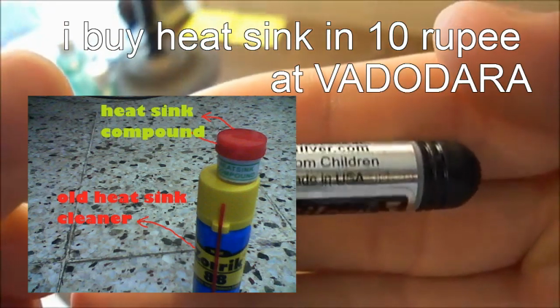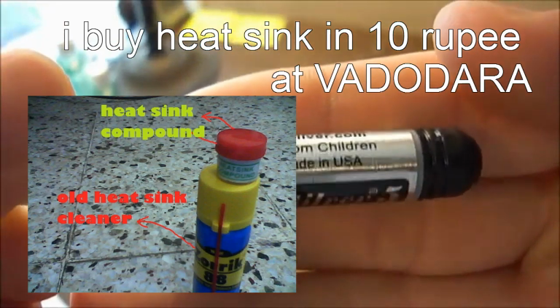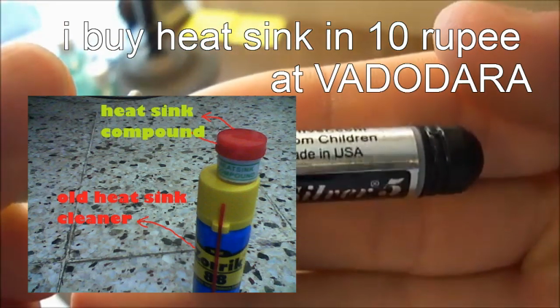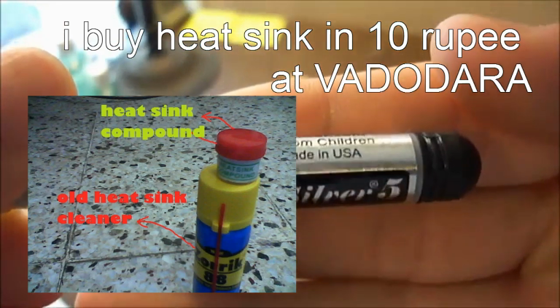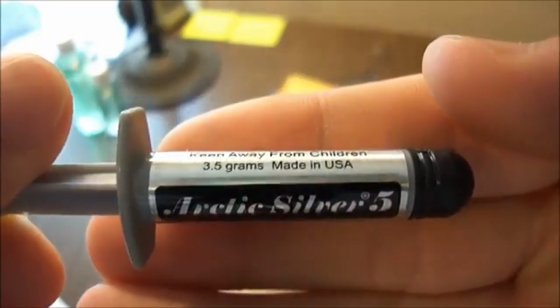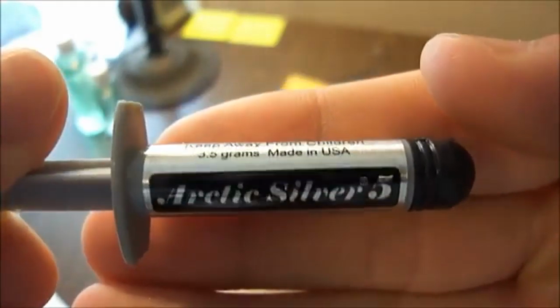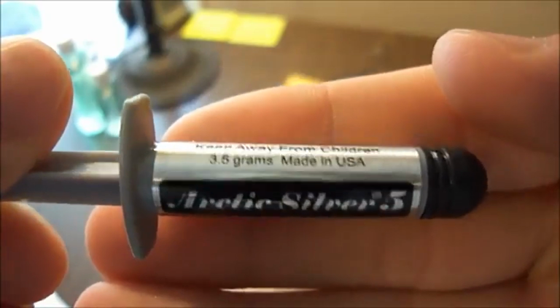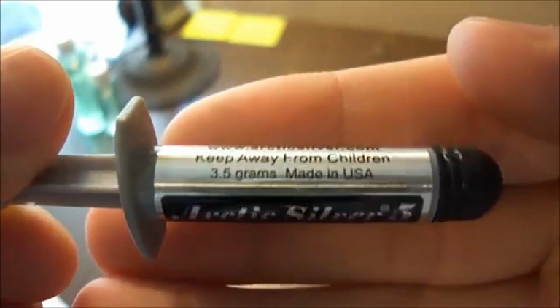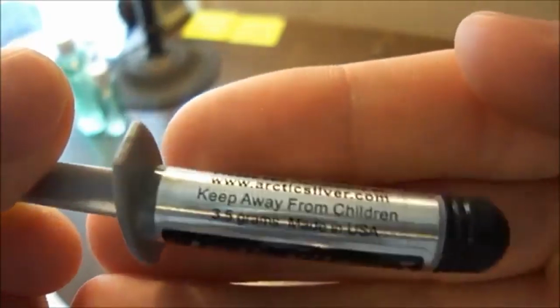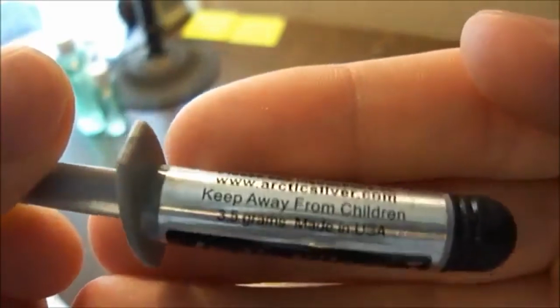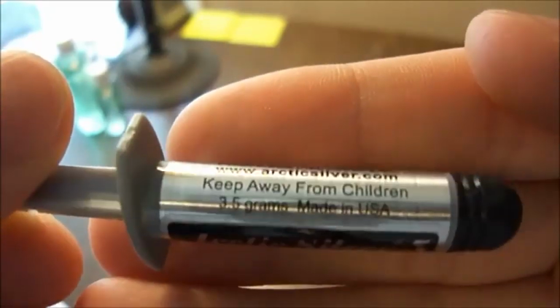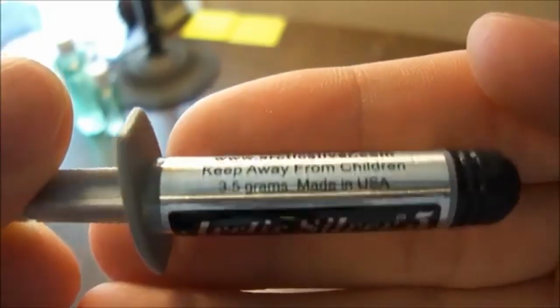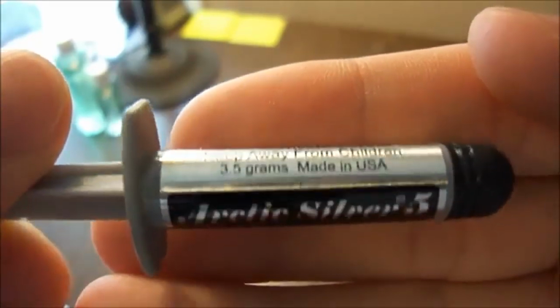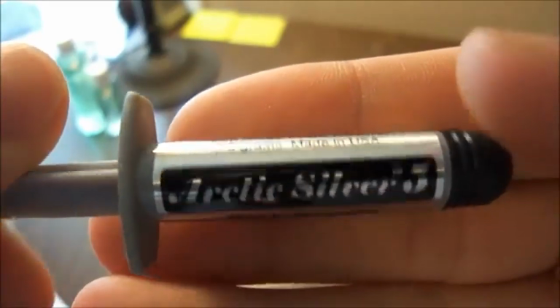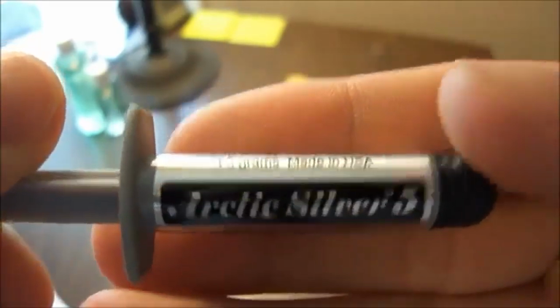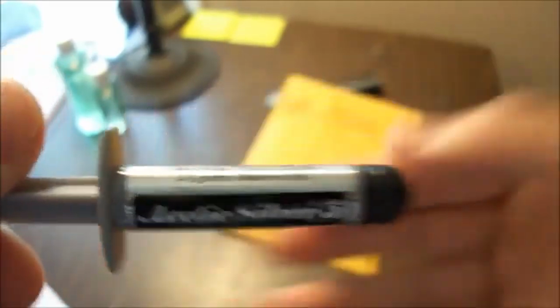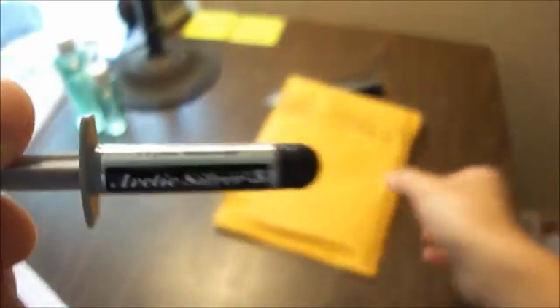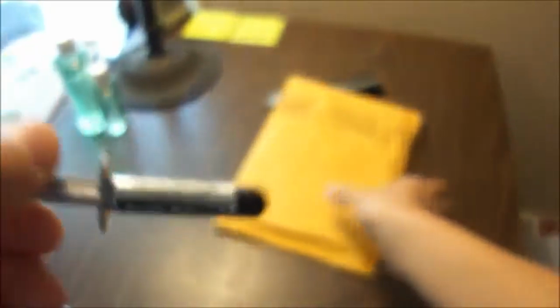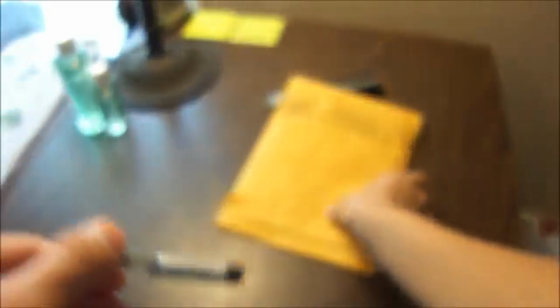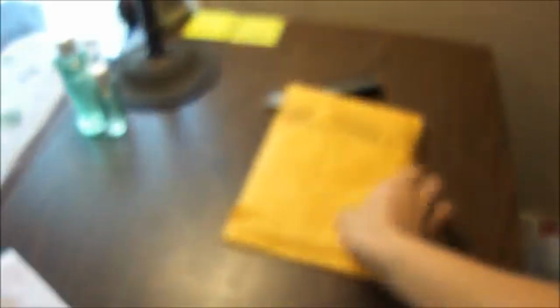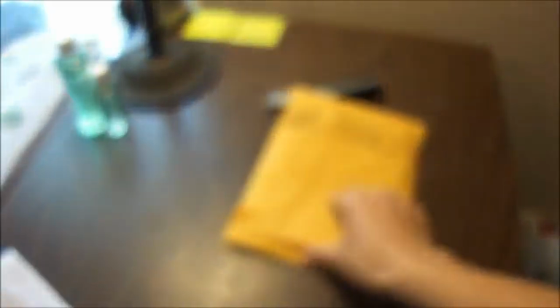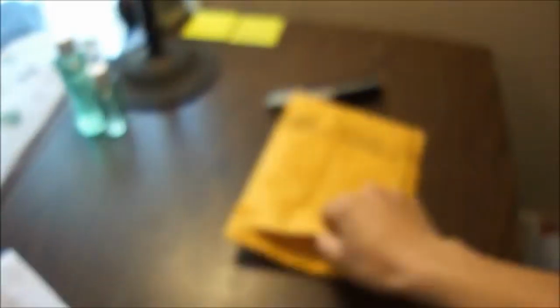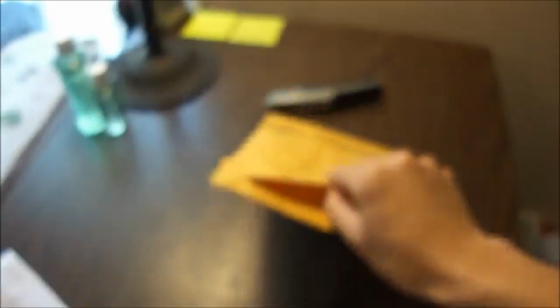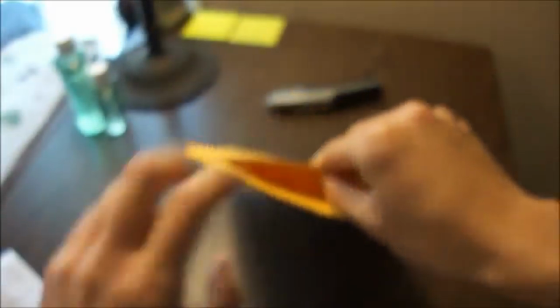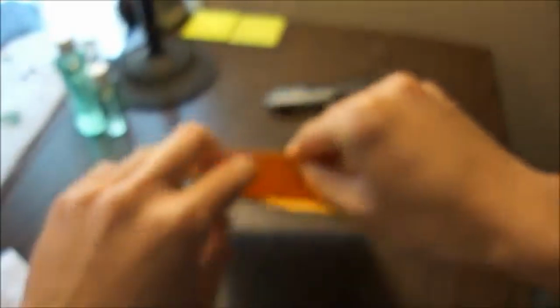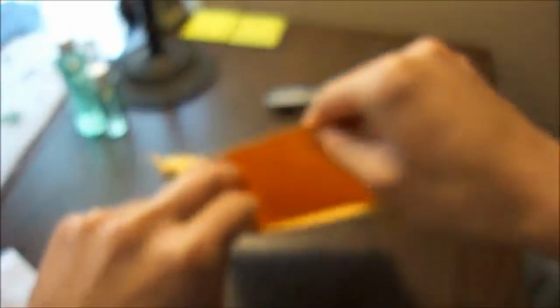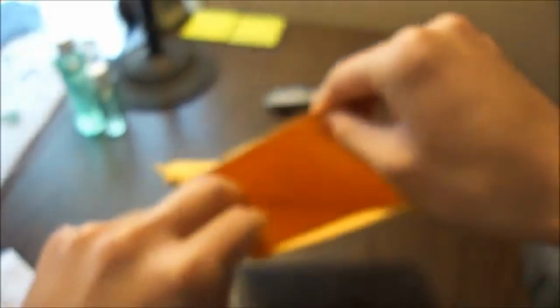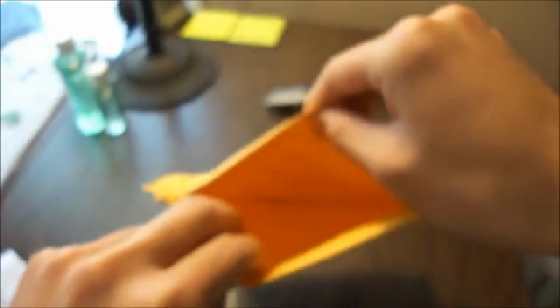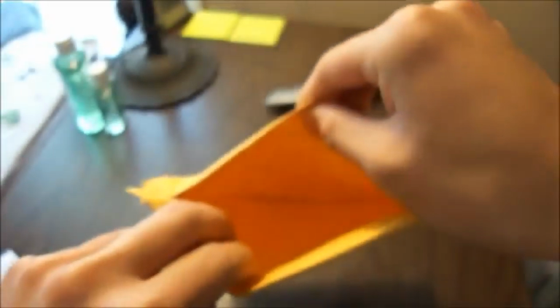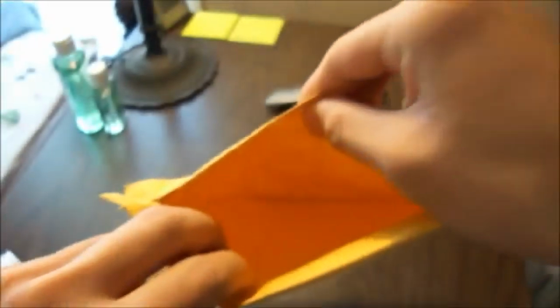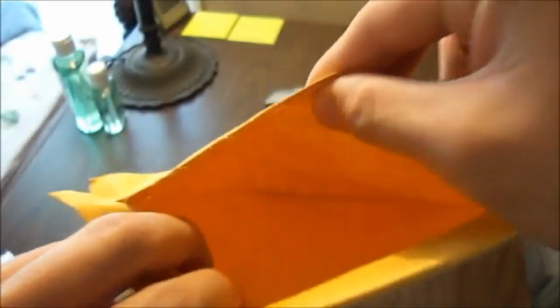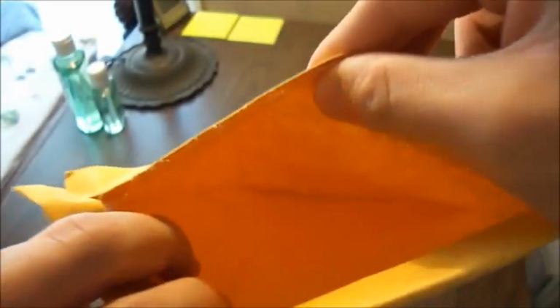Alright, there goes the unboxing. And there should be nothing — it's empty.